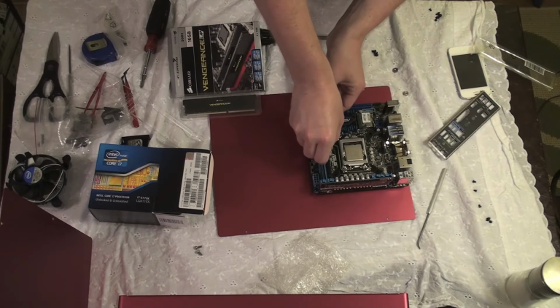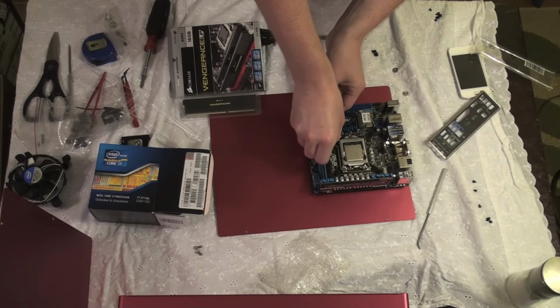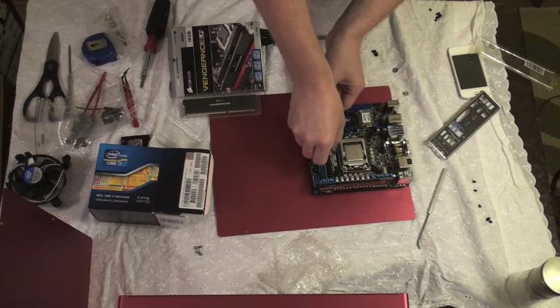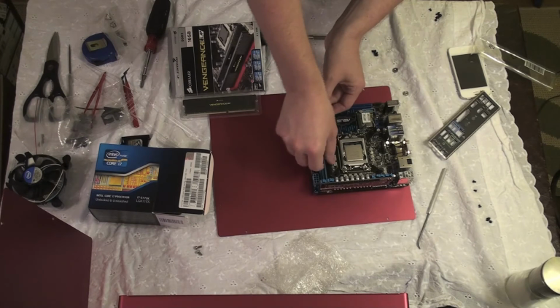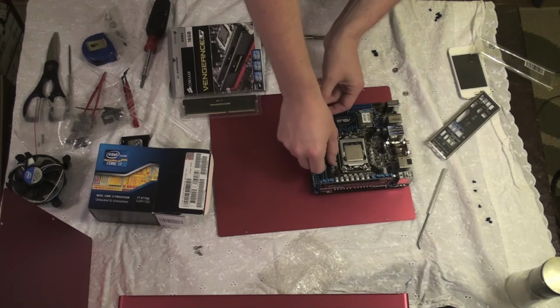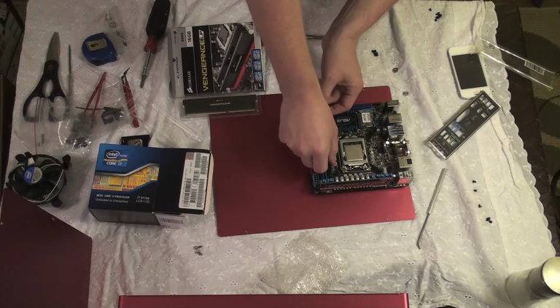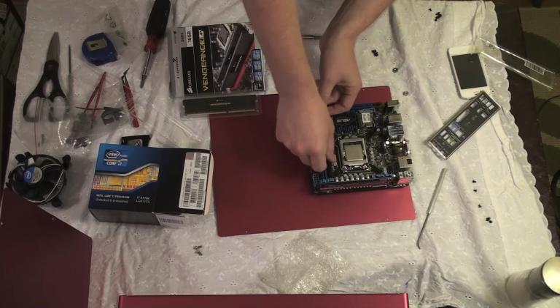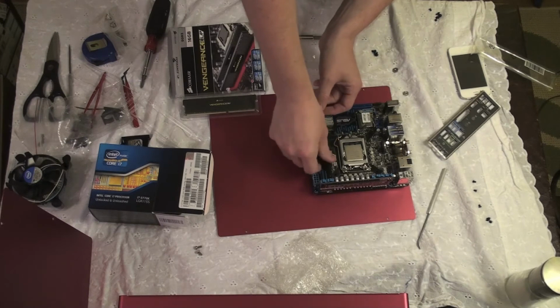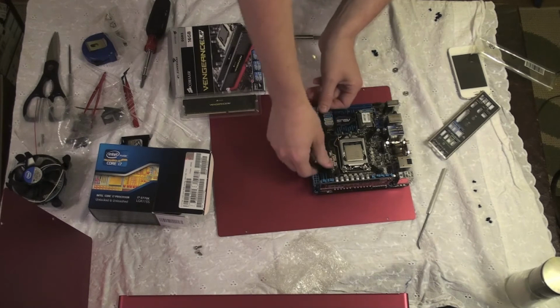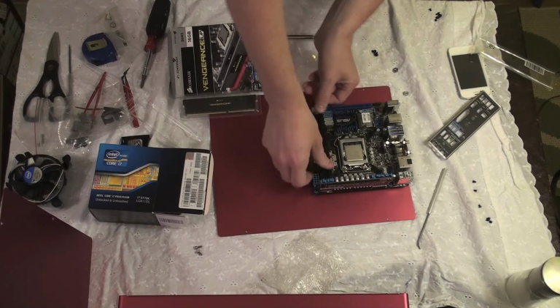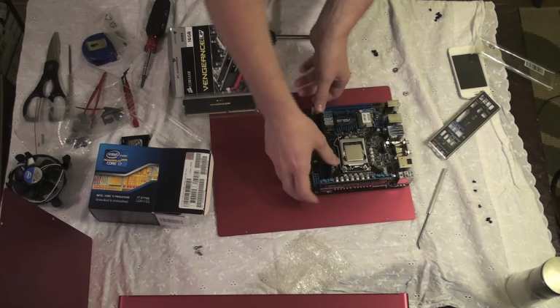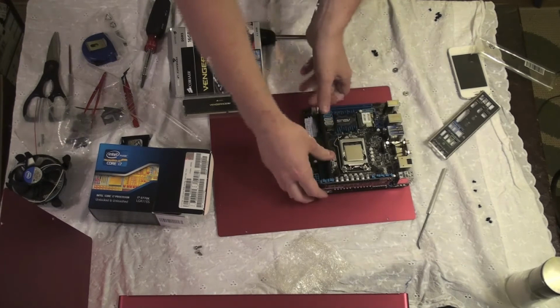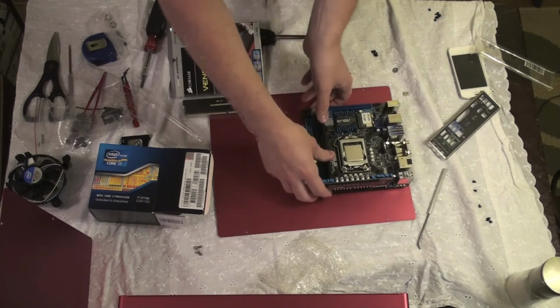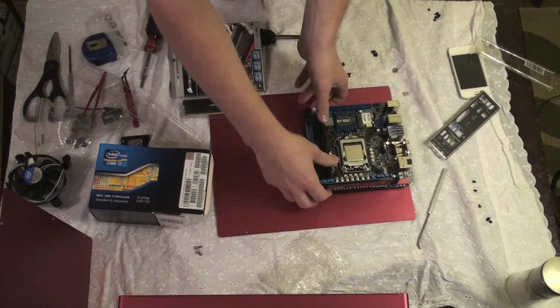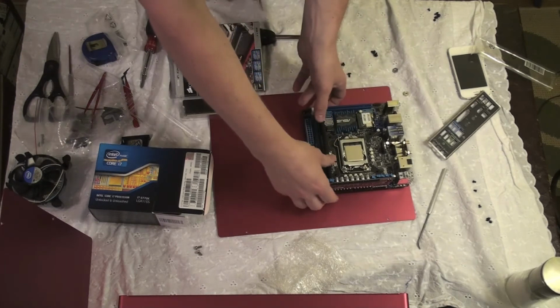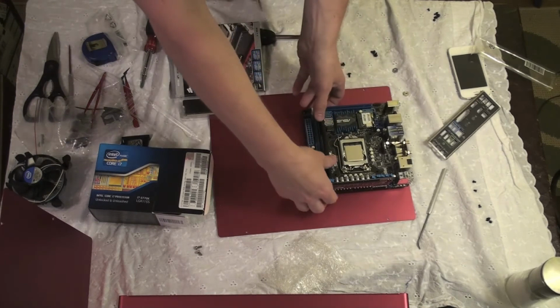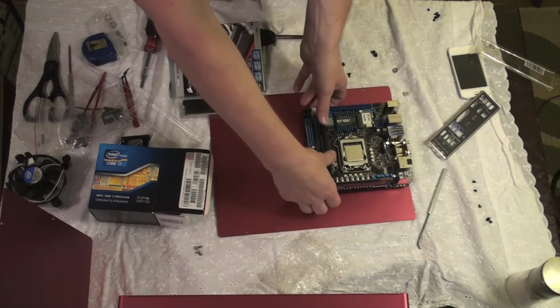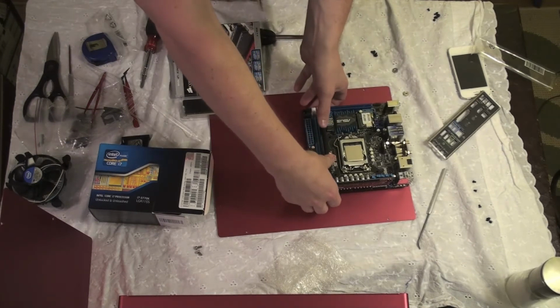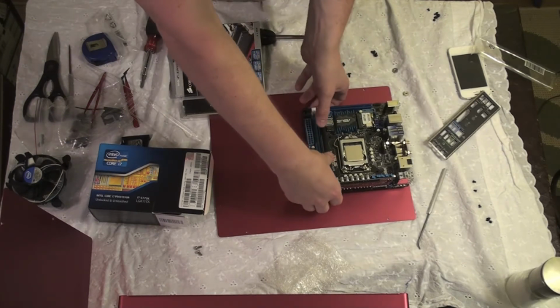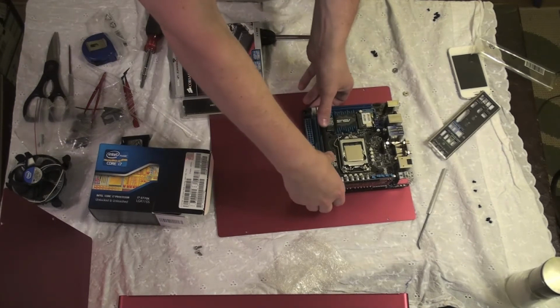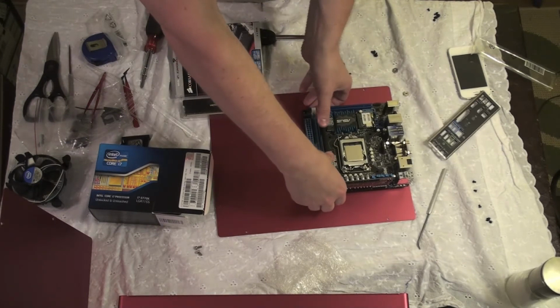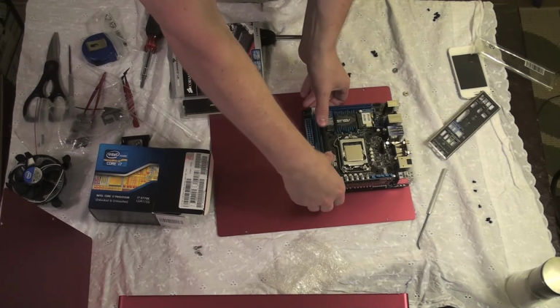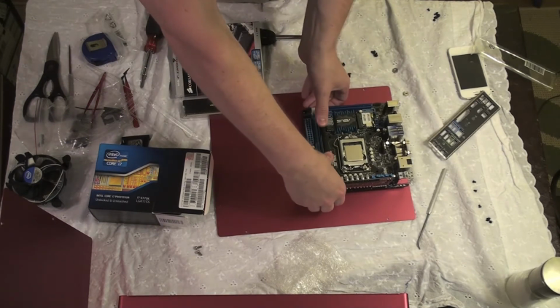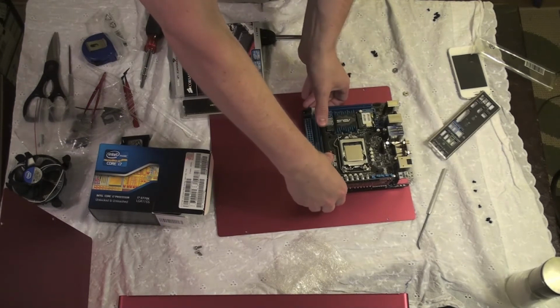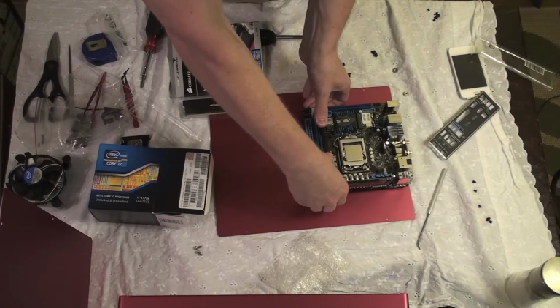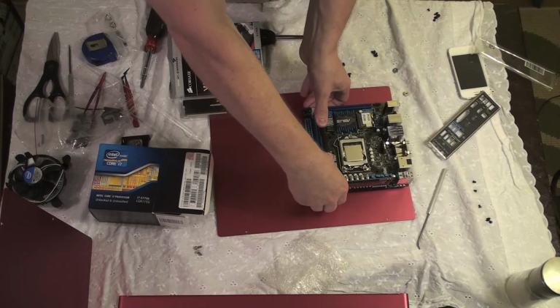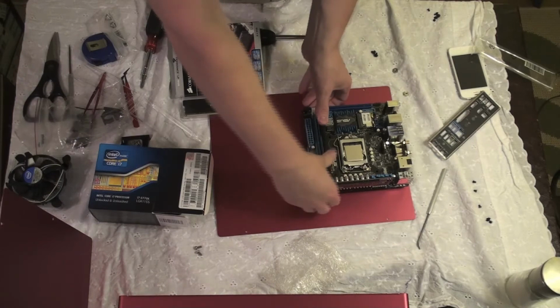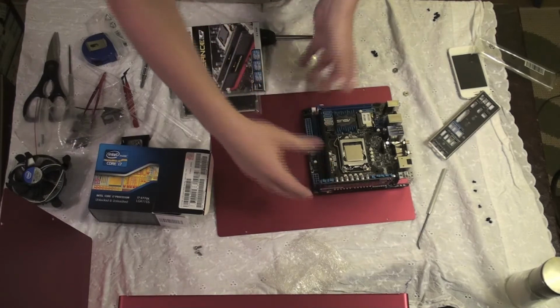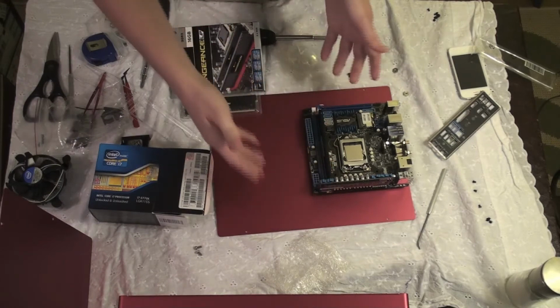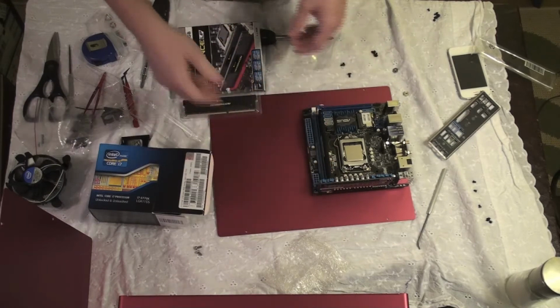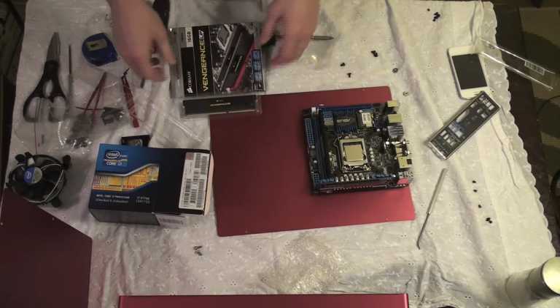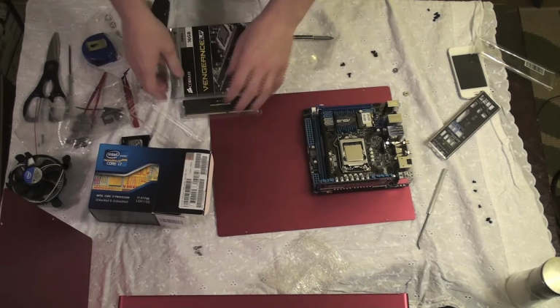Insert it, apply even pressure. It's in there.